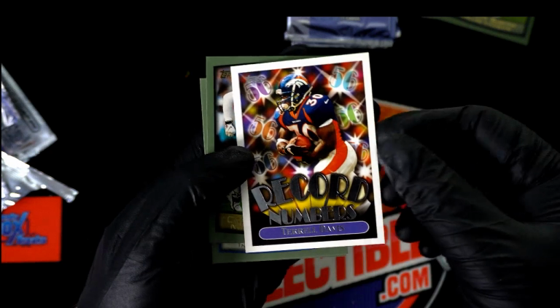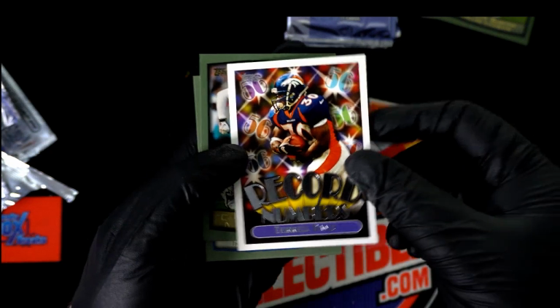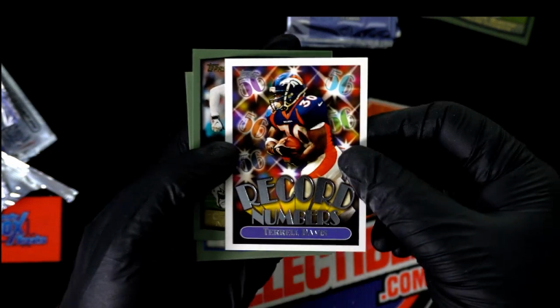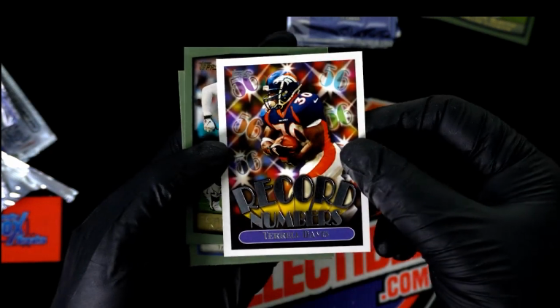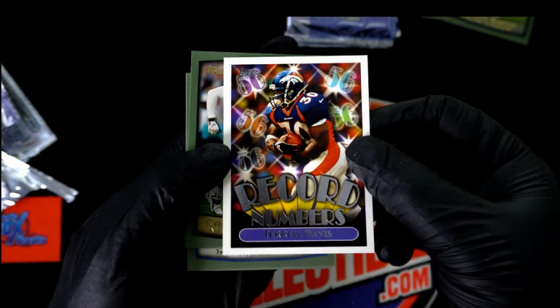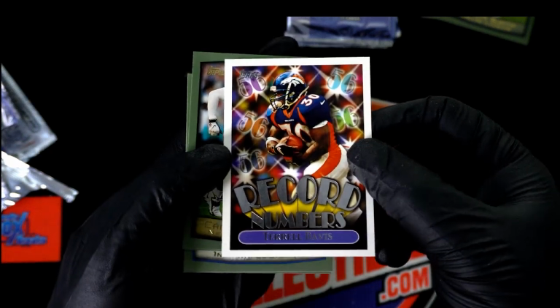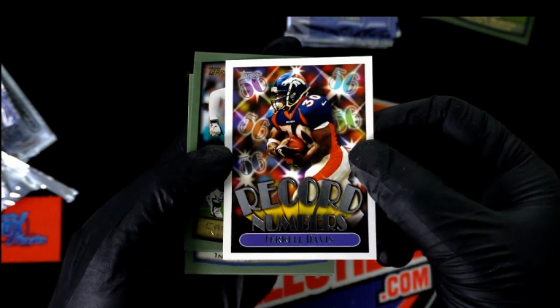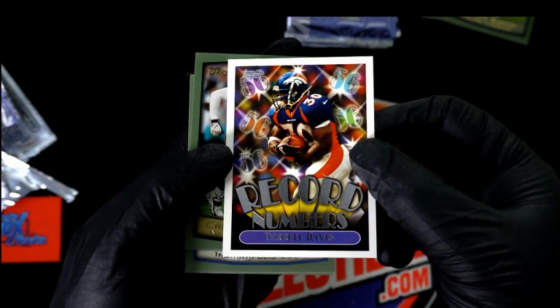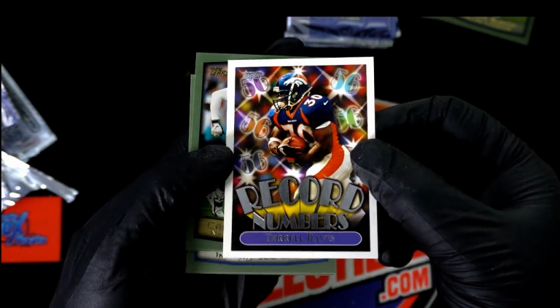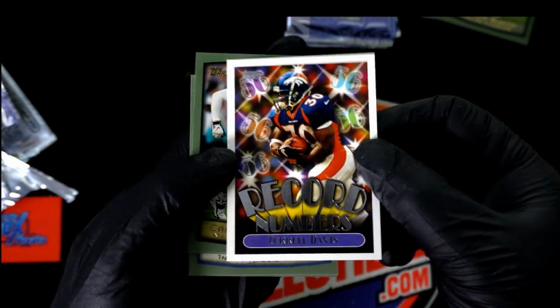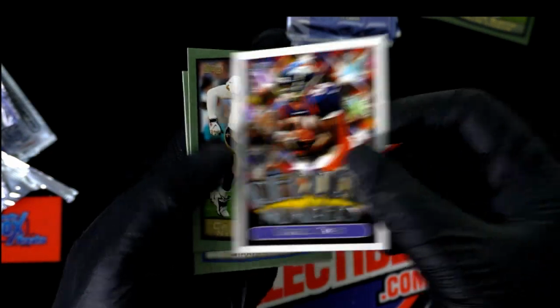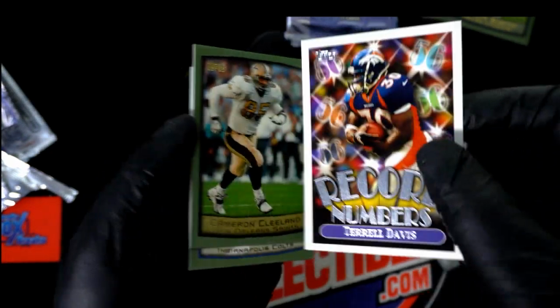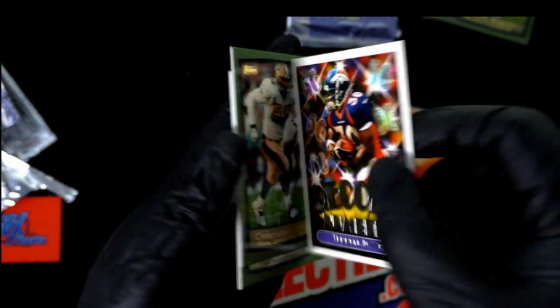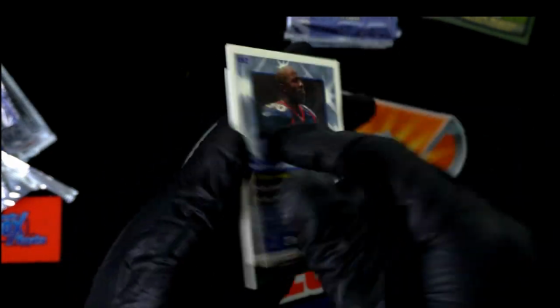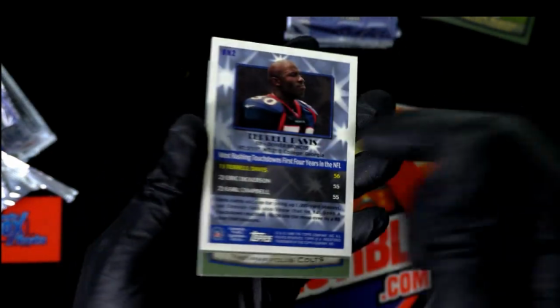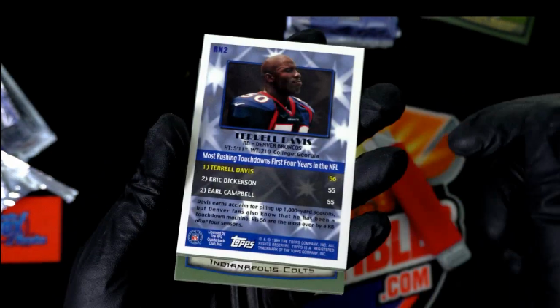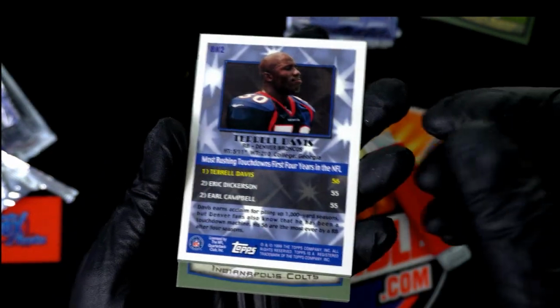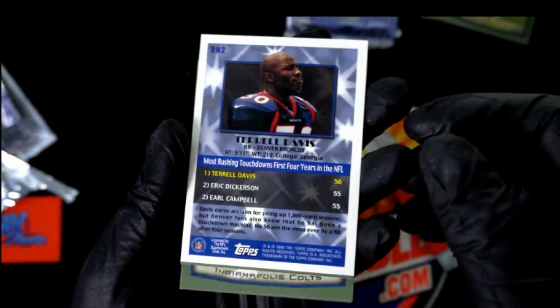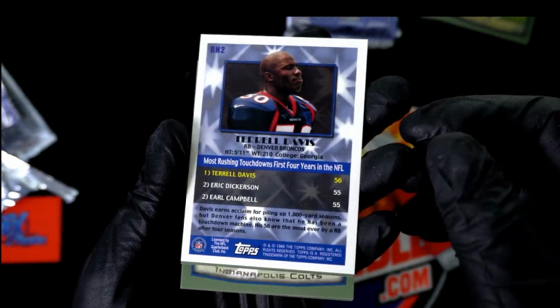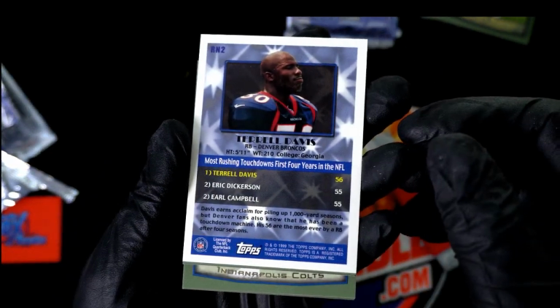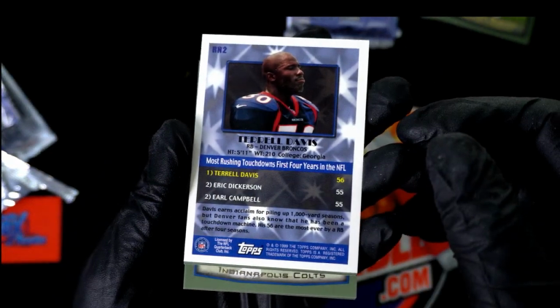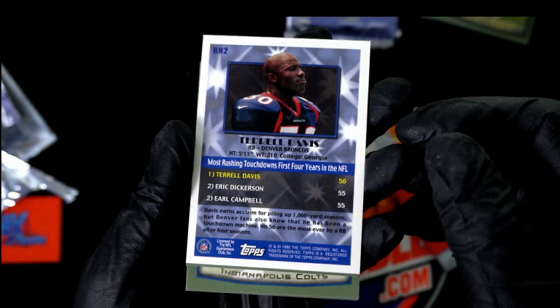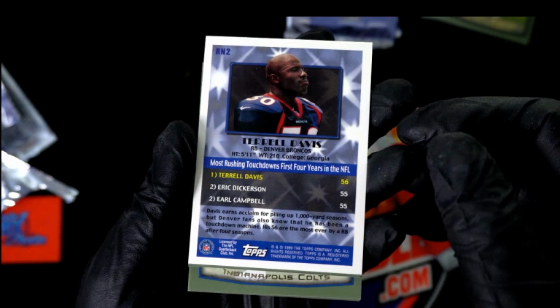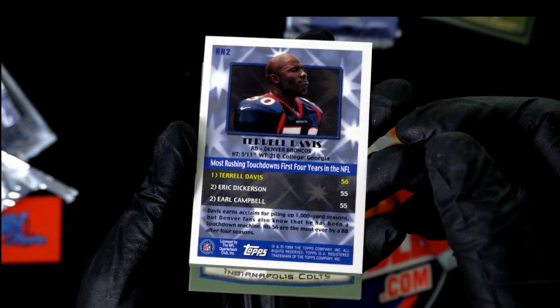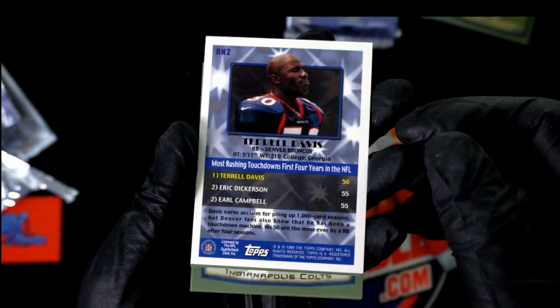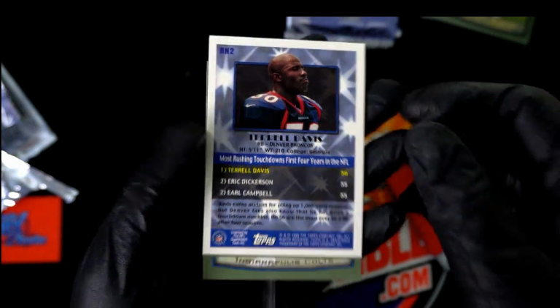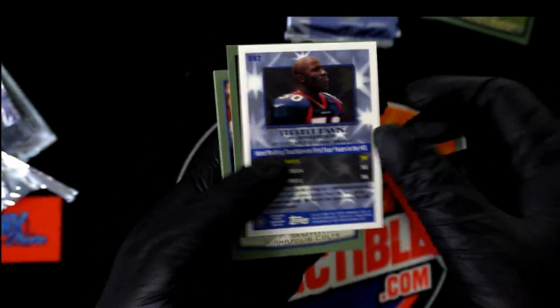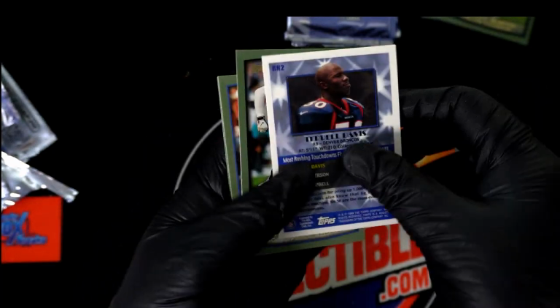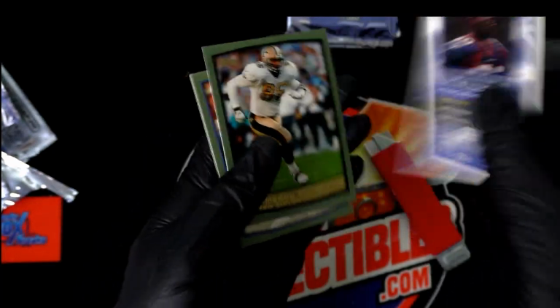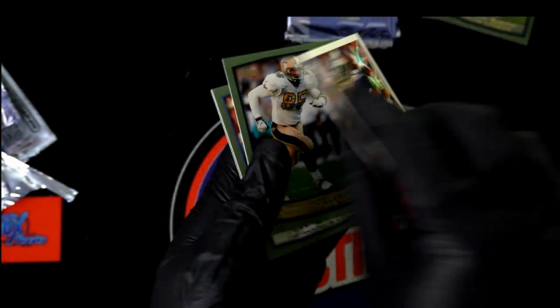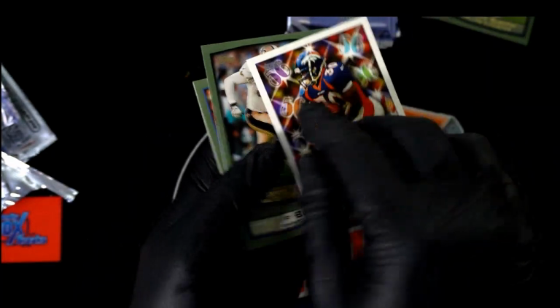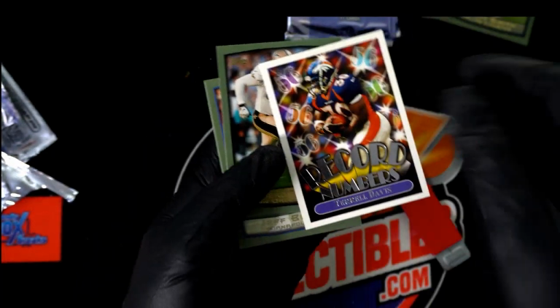Terrell Davis — Record Numbers insert. Really nice. Record Numbers, Terrell Davis.